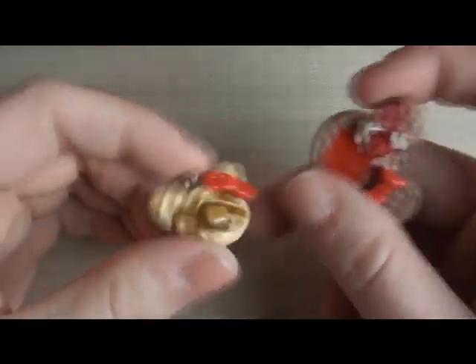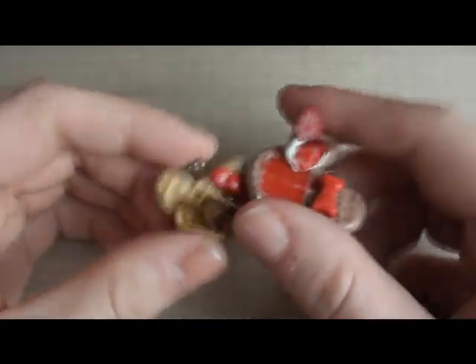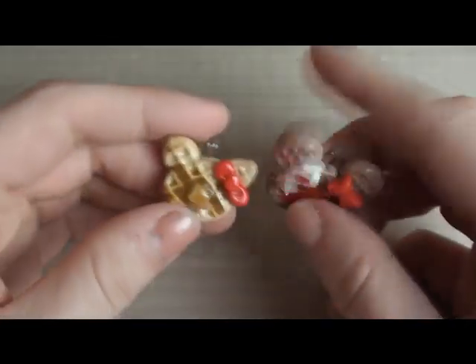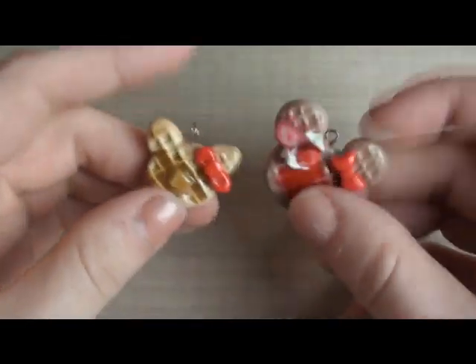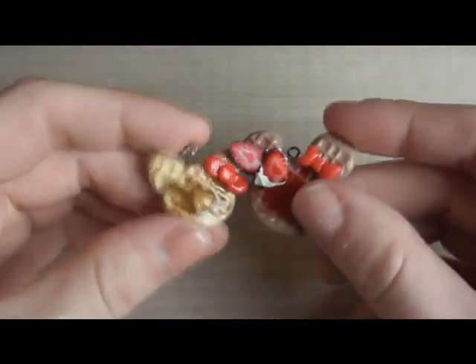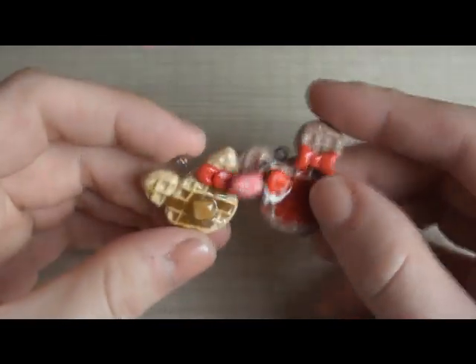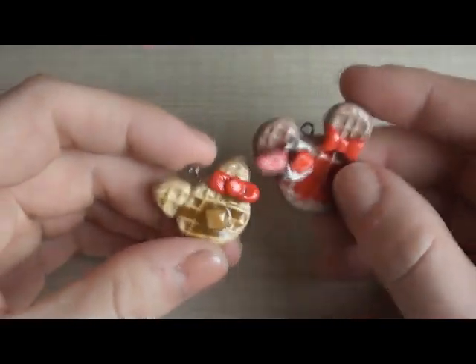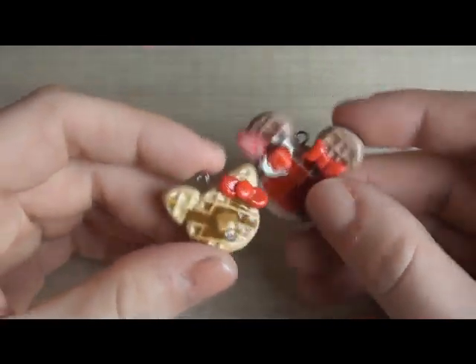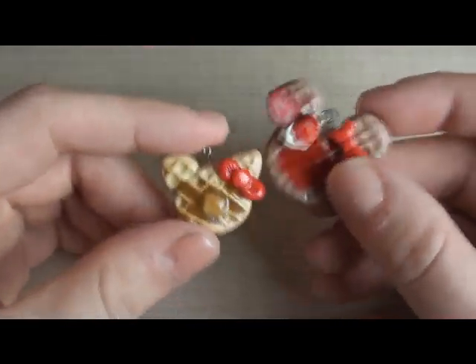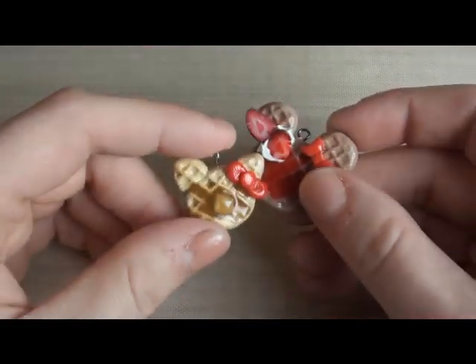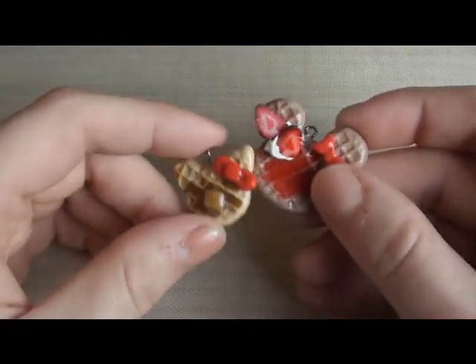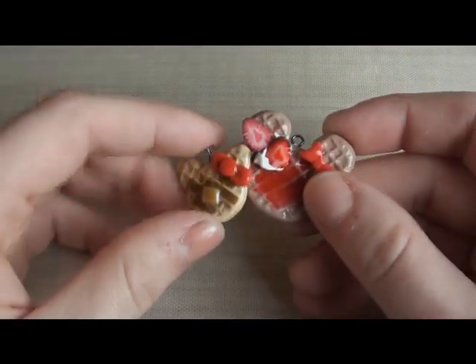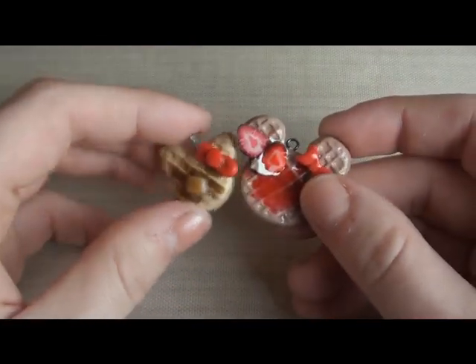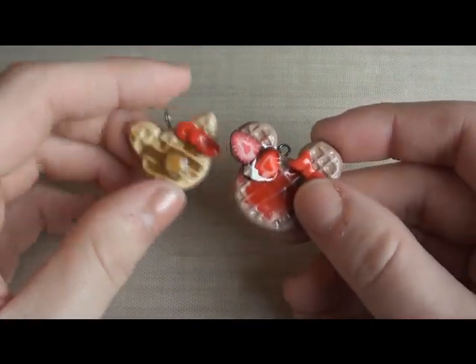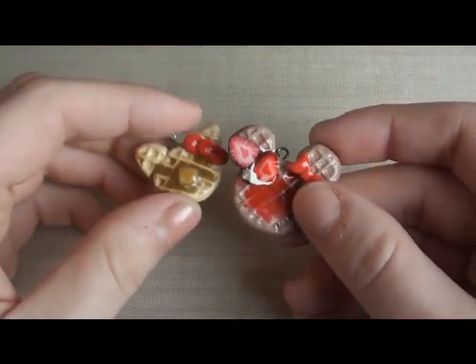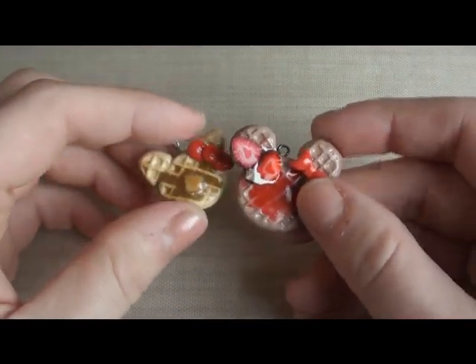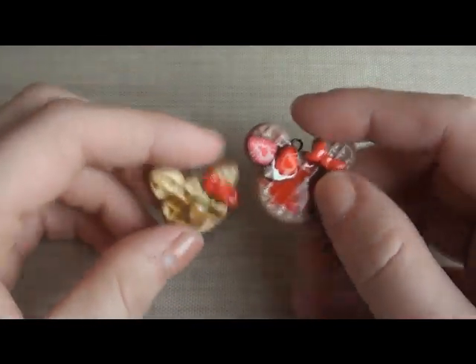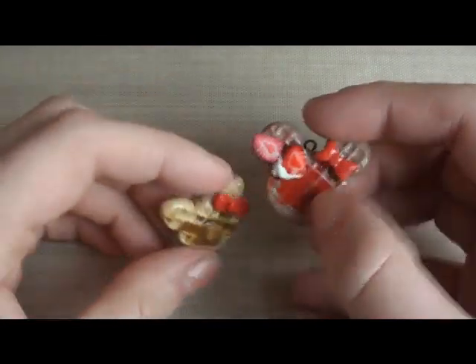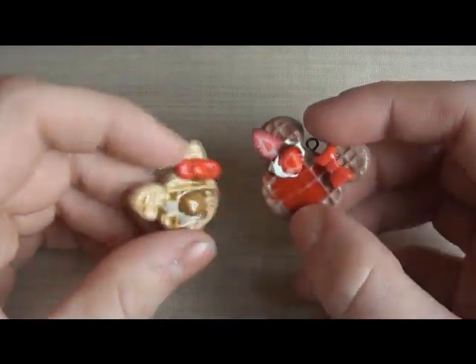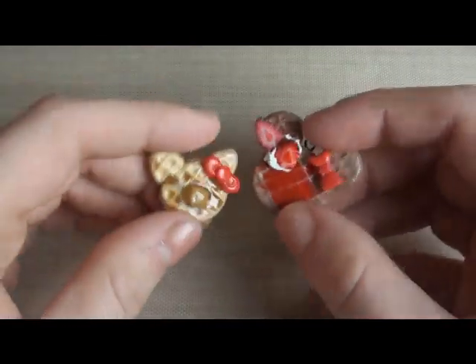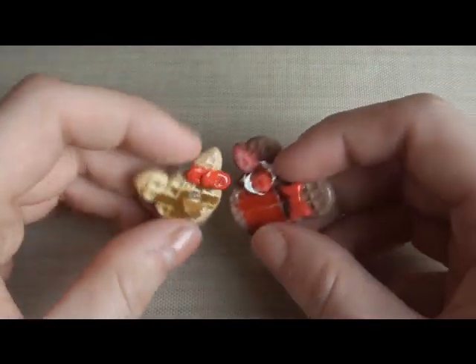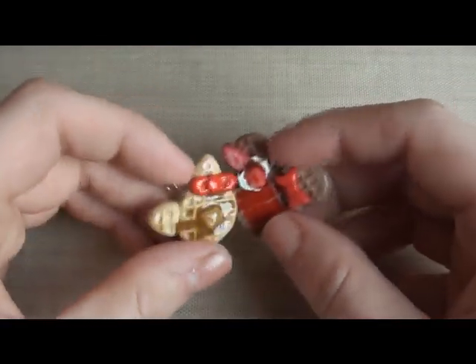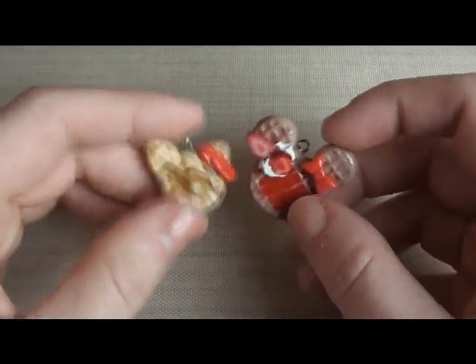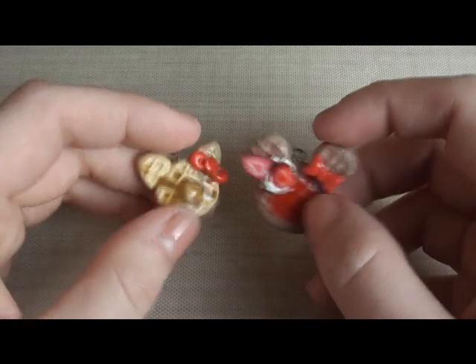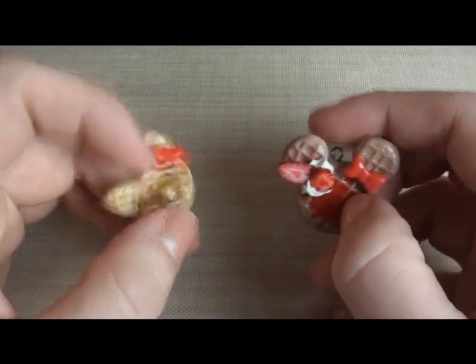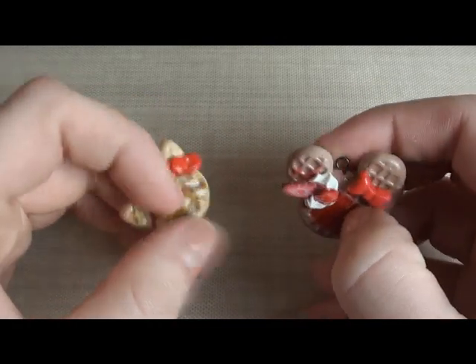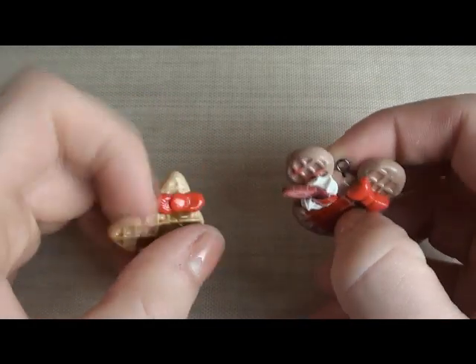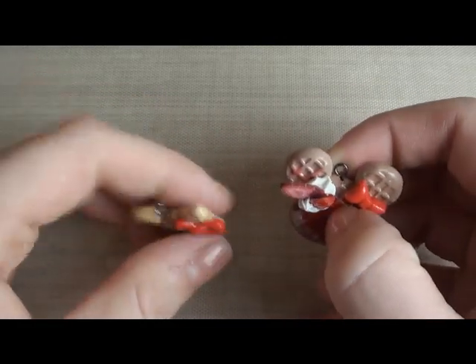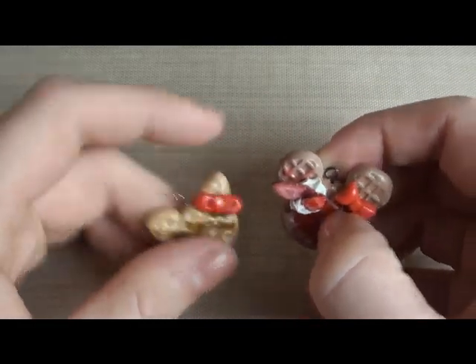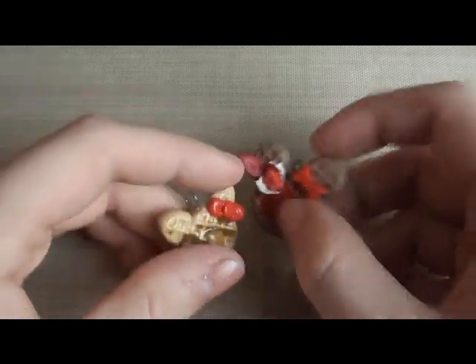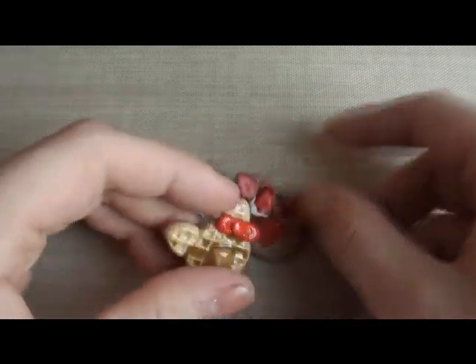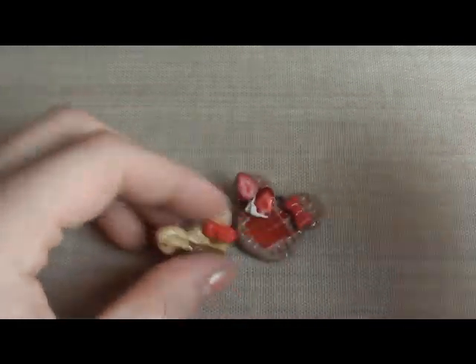So these are both really, really easy to make, and let's get started.